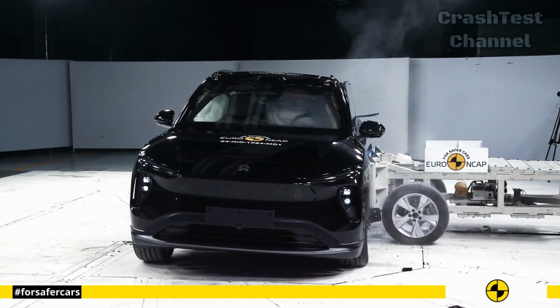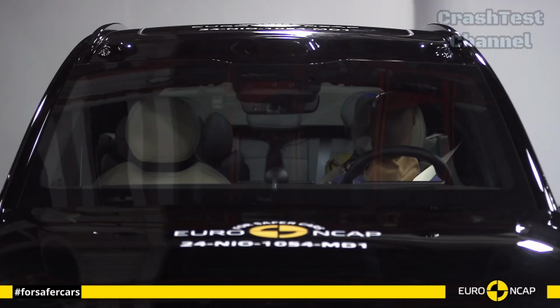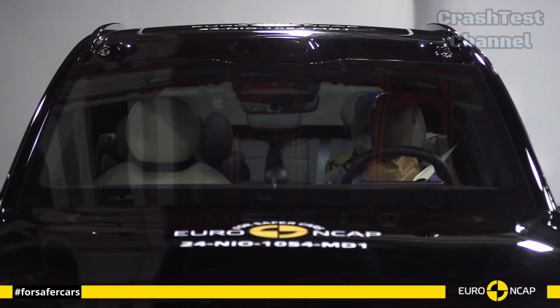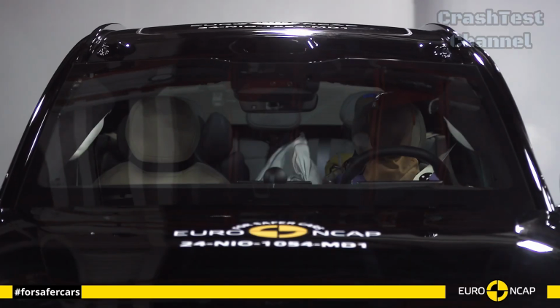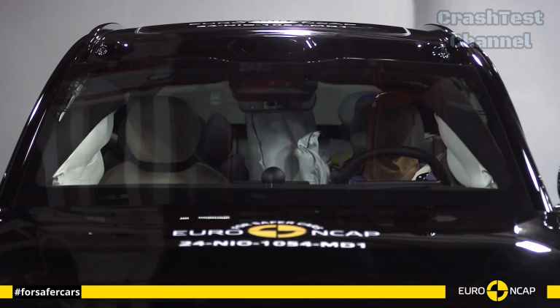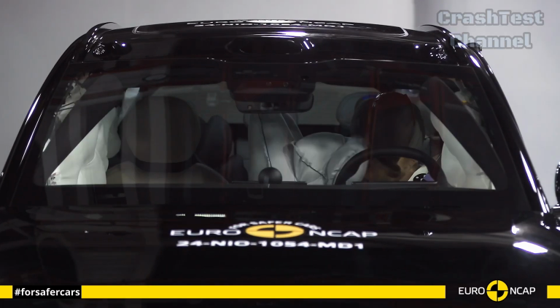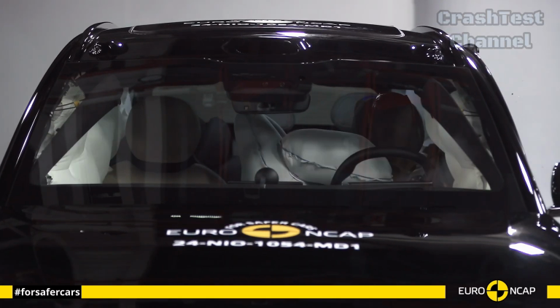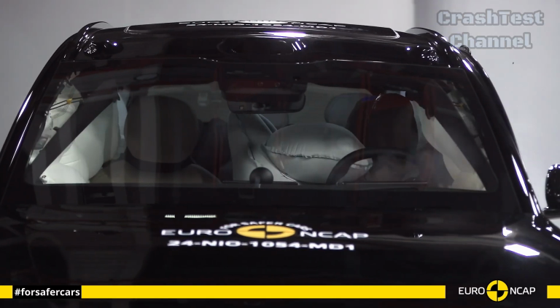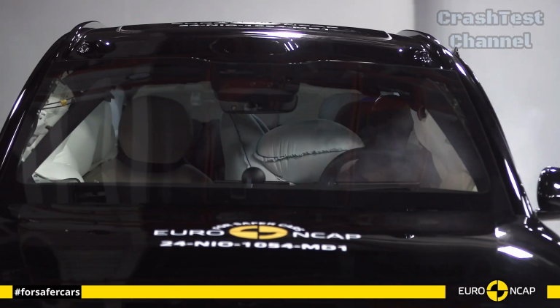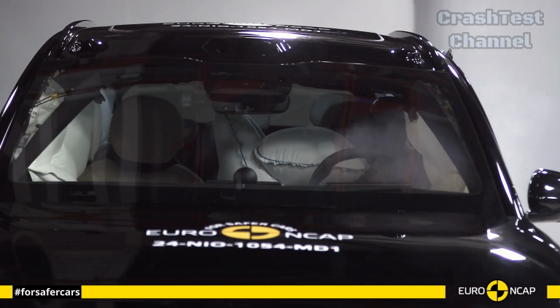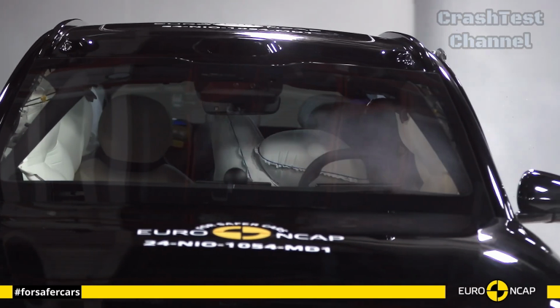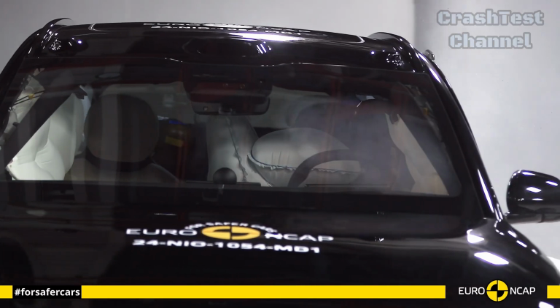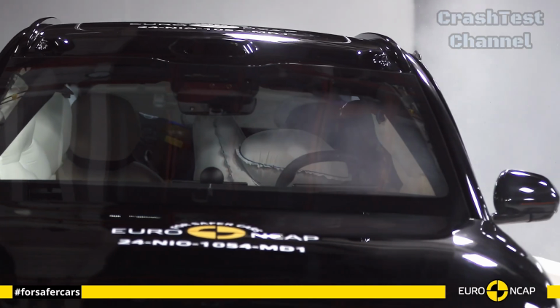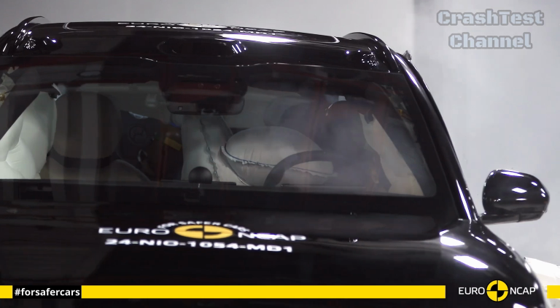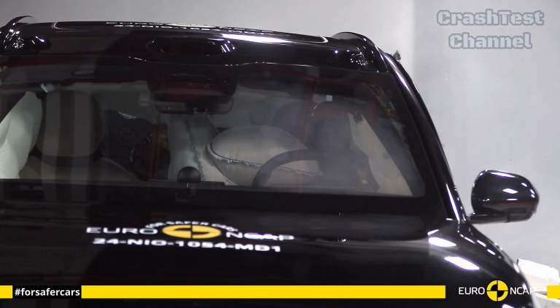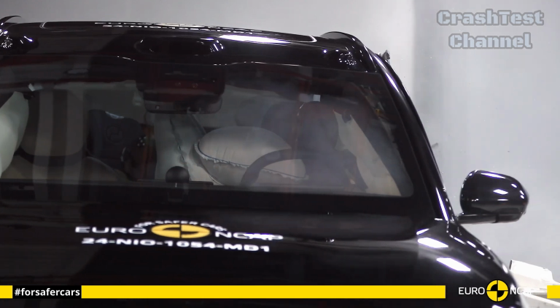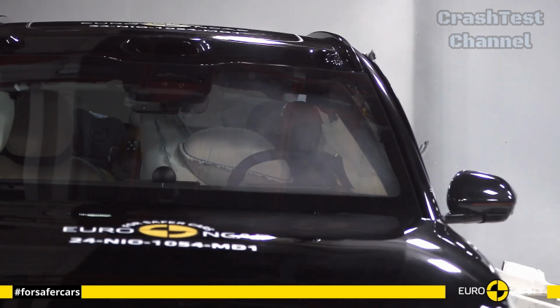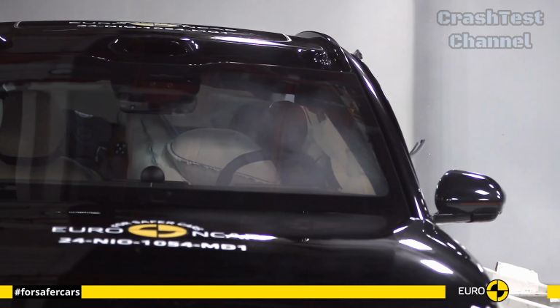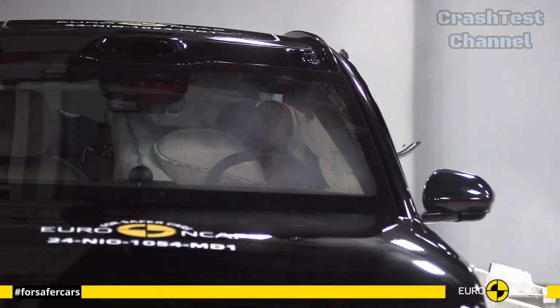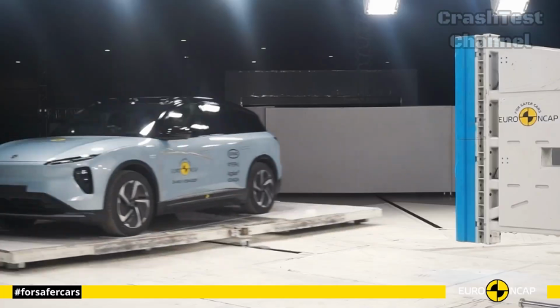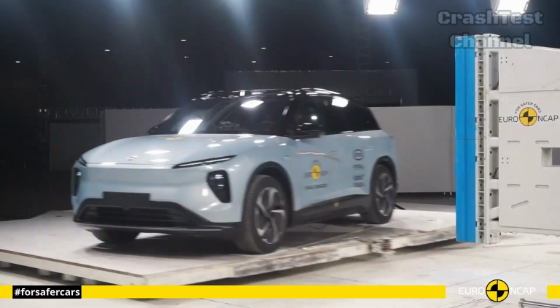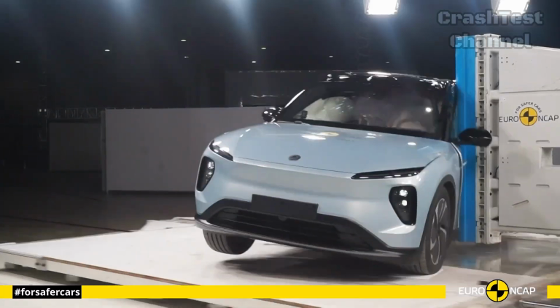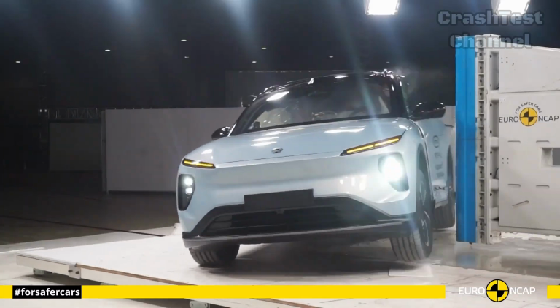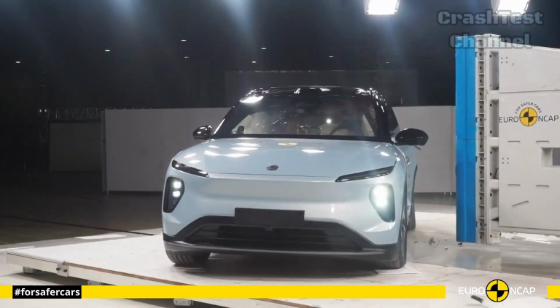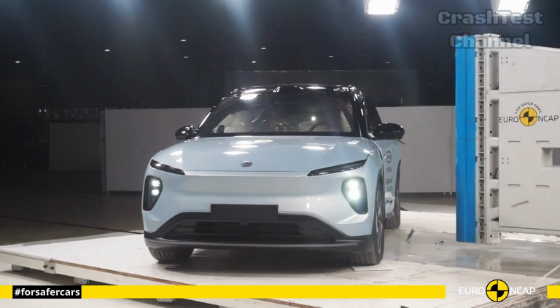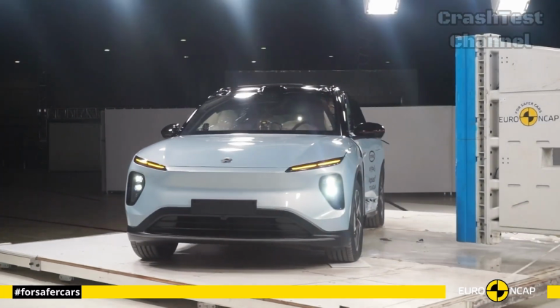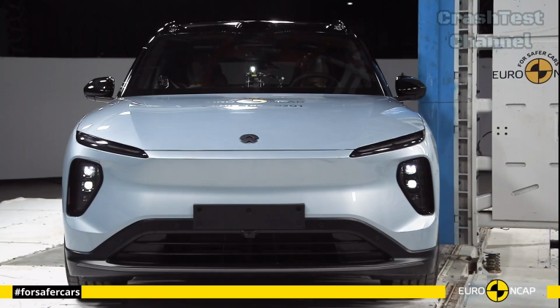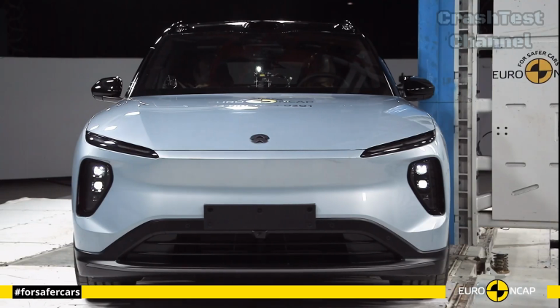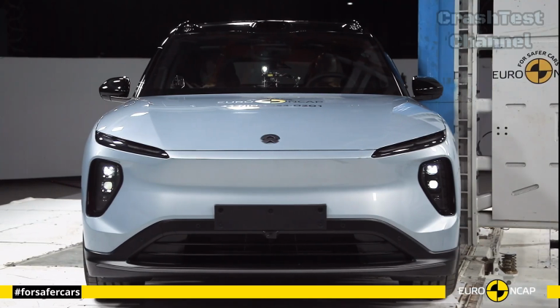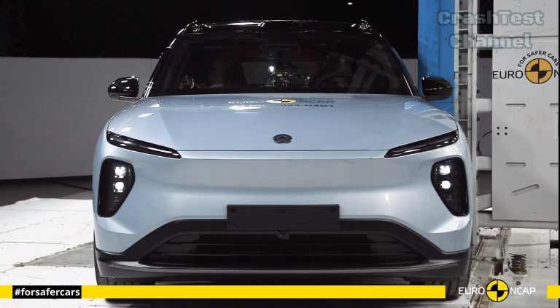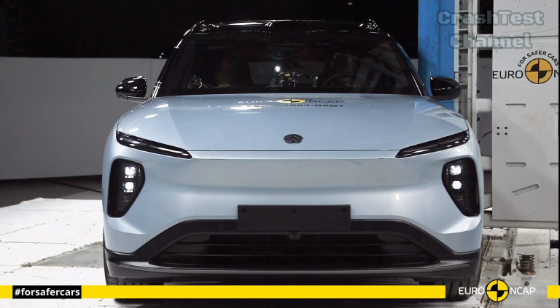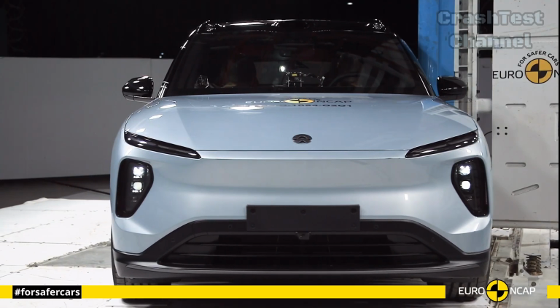Still, the EL6 scored high, especially in side impacts, with a center airbag that mitigates occupant-to-occupant injuries.